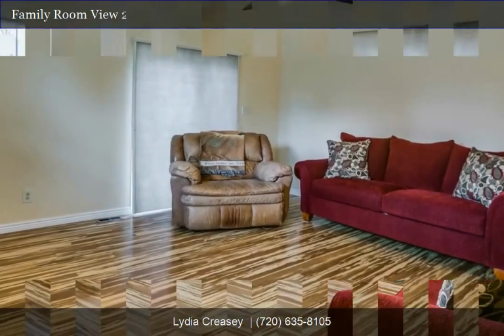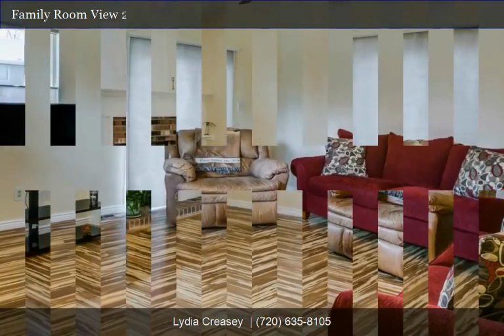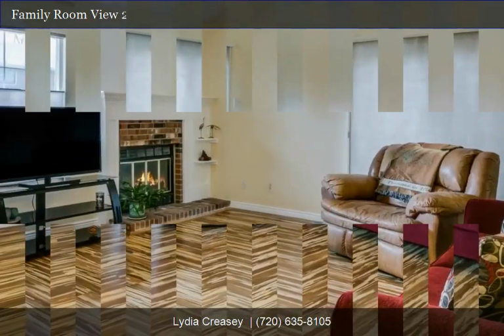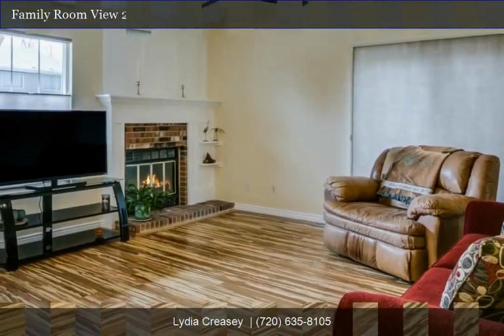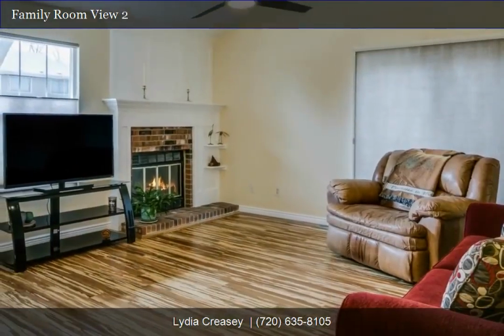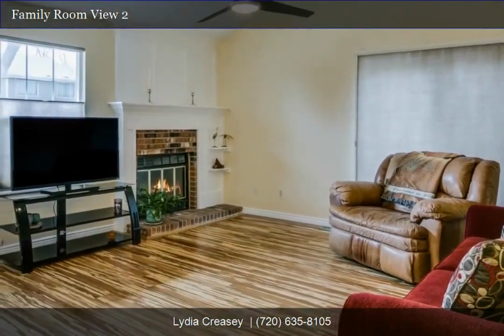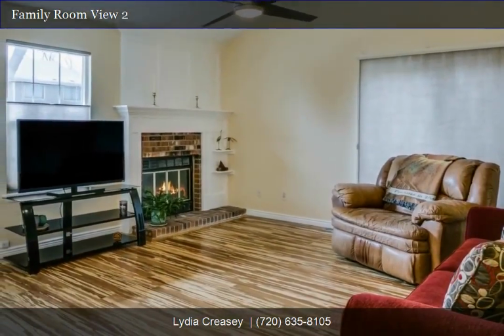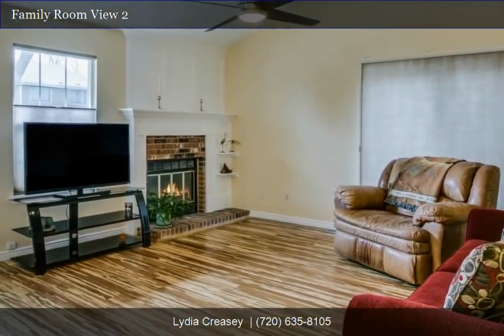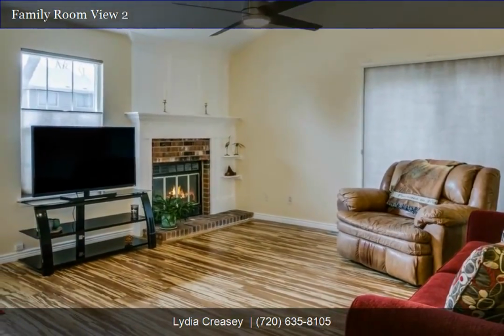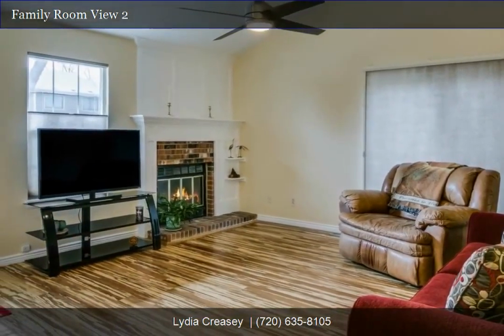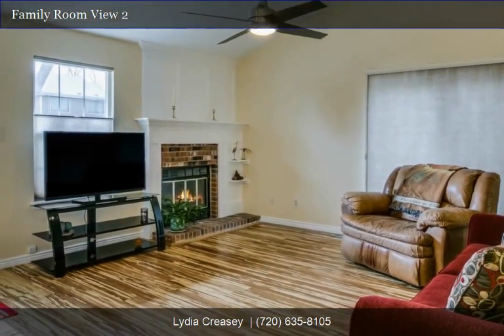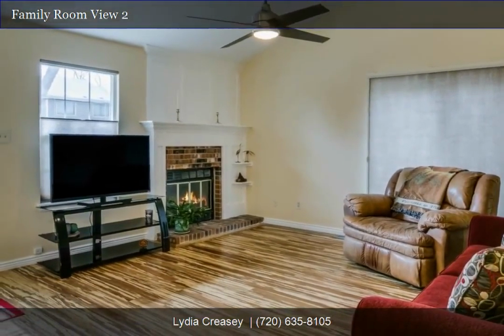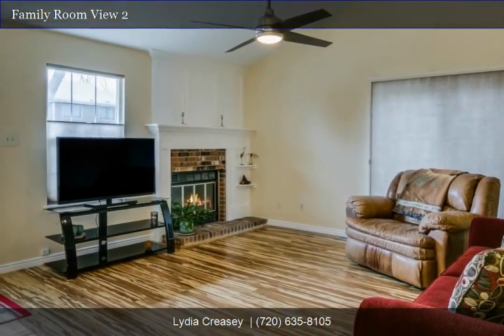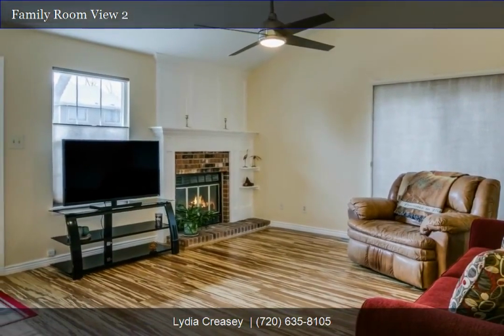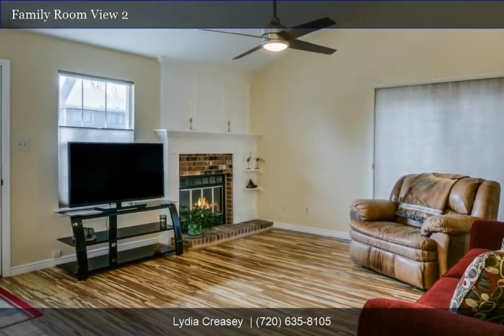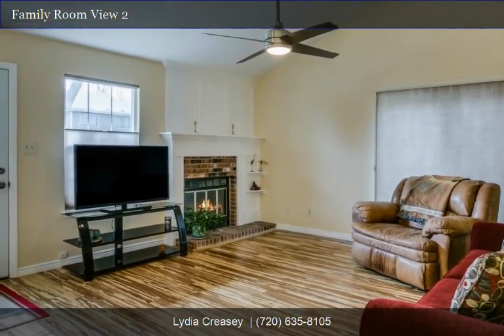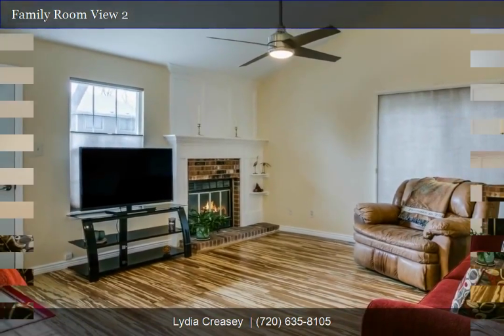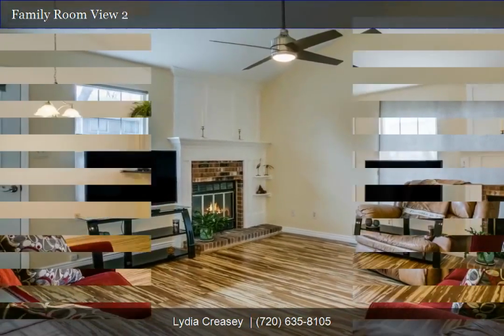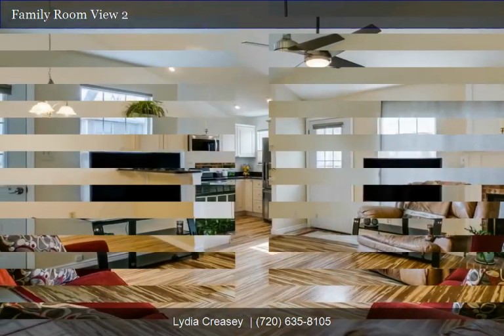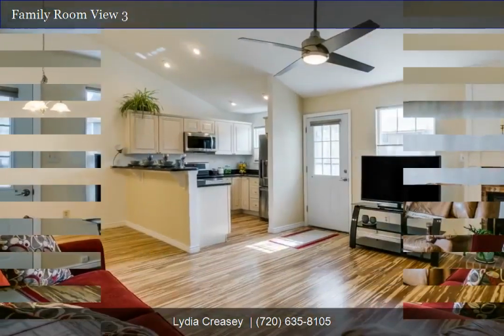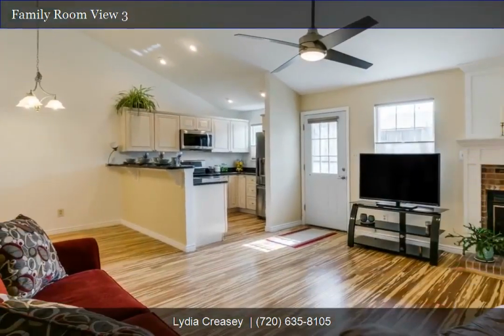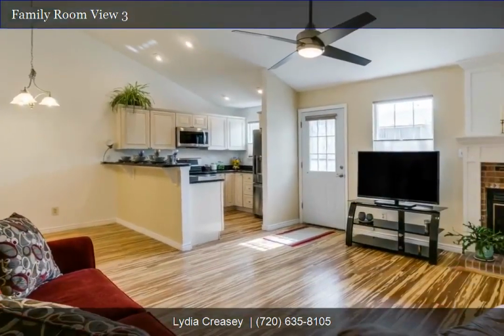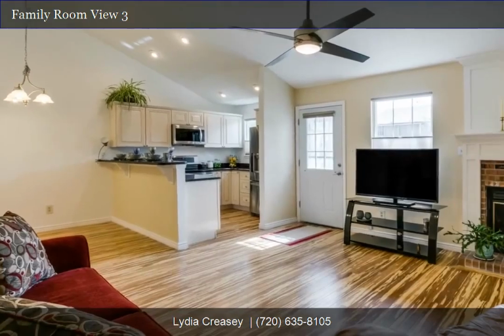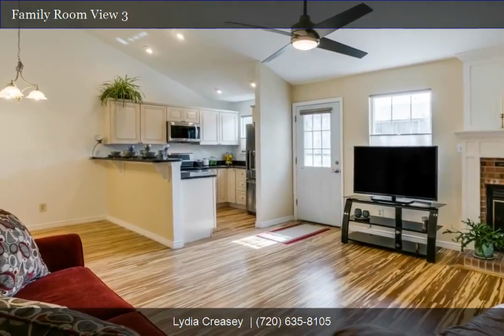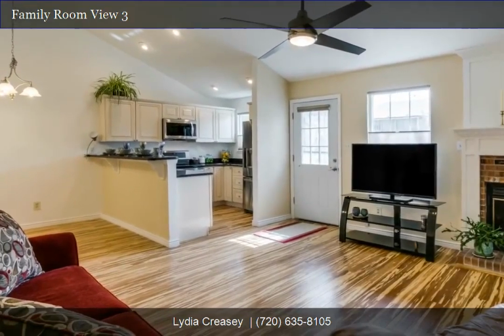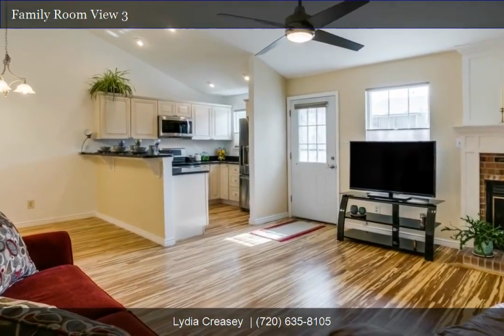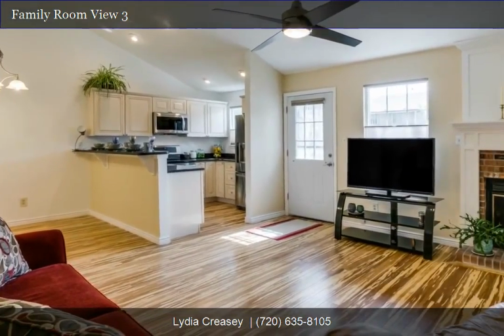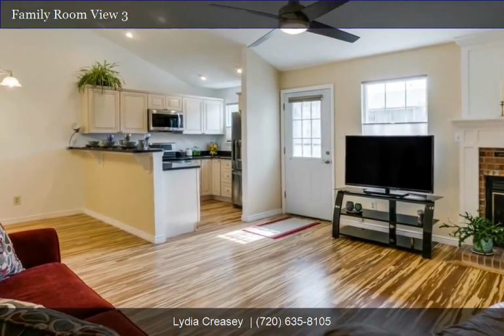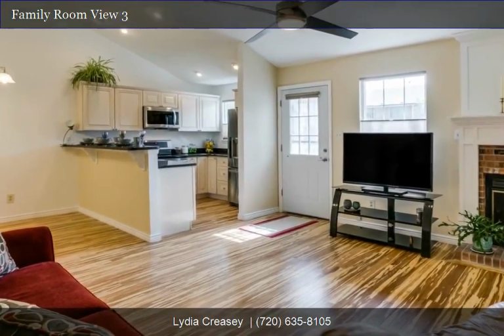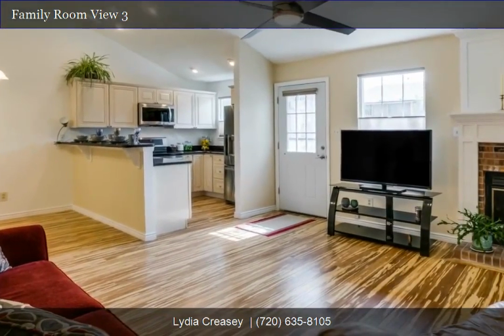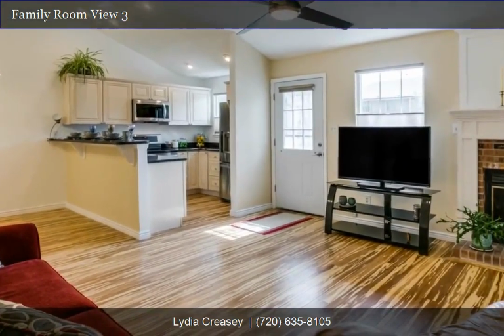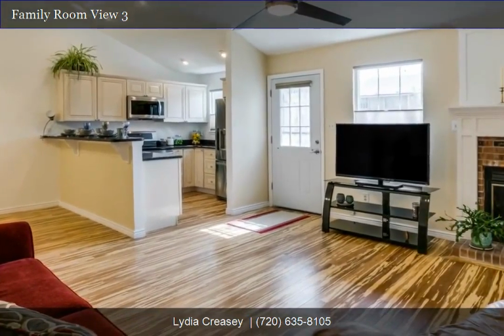Bright open floor plan with vaulted ceilings. This is a must-see. Schedule an appointment before it's gone.